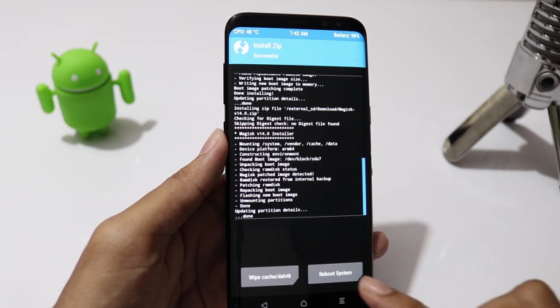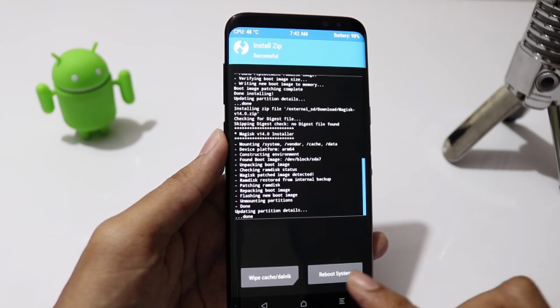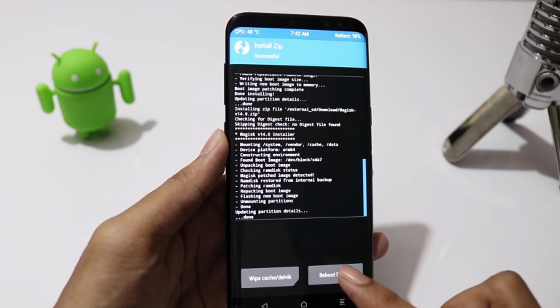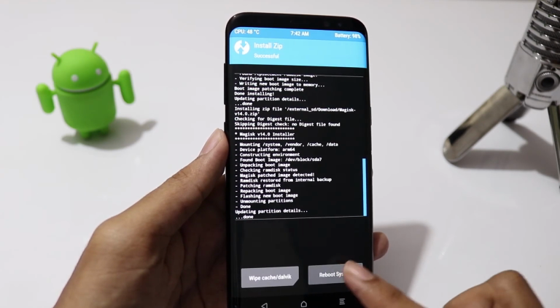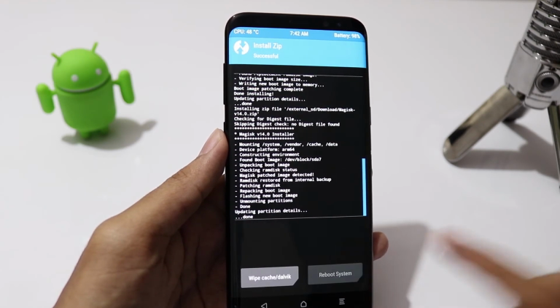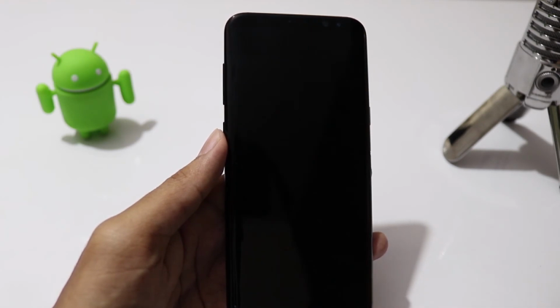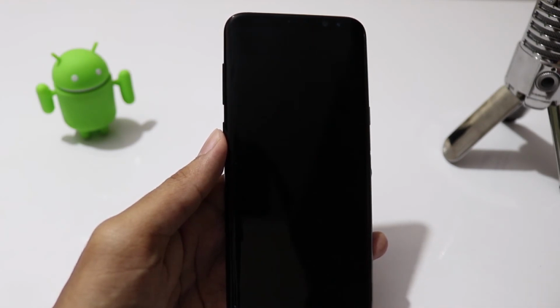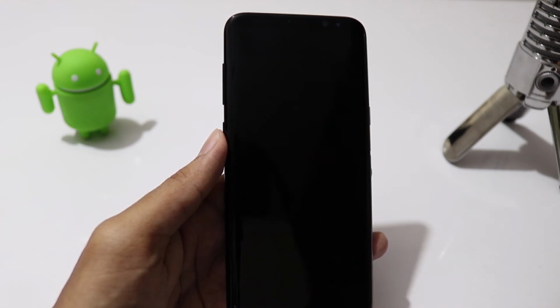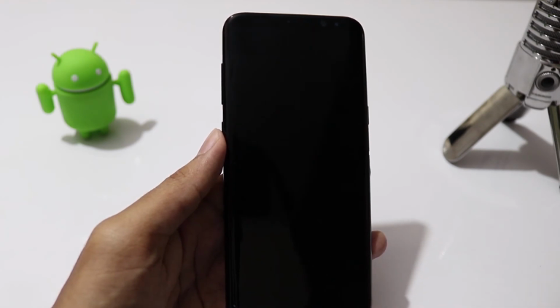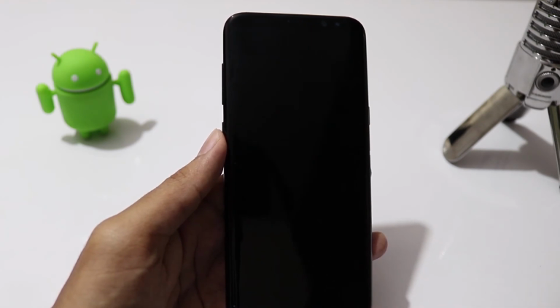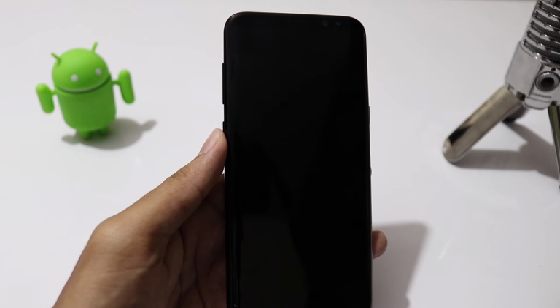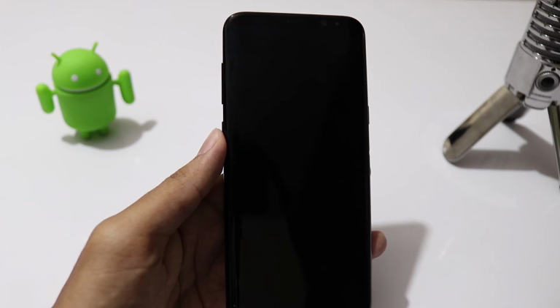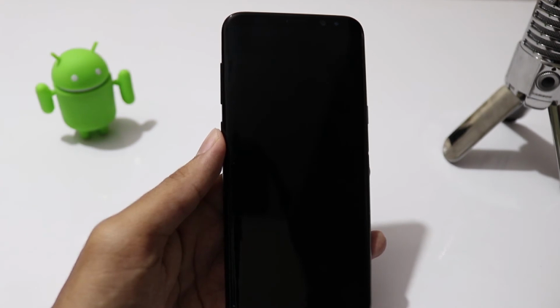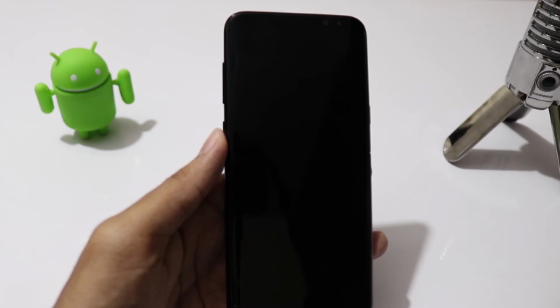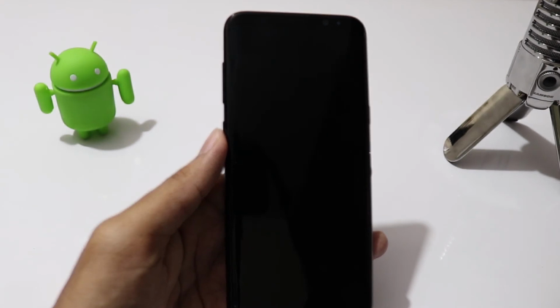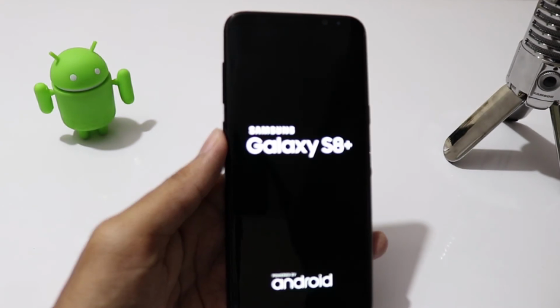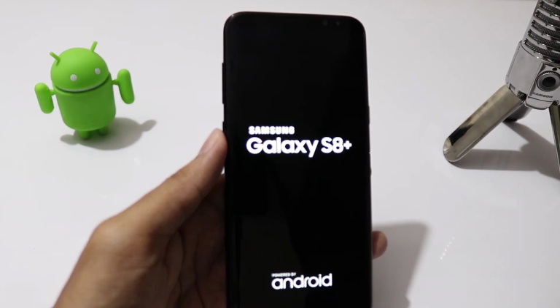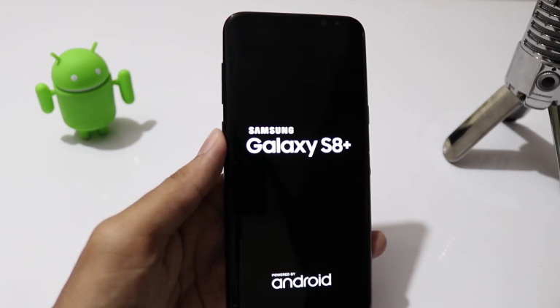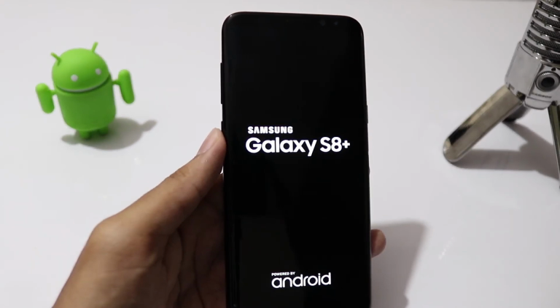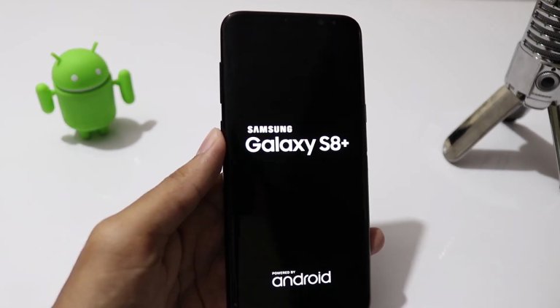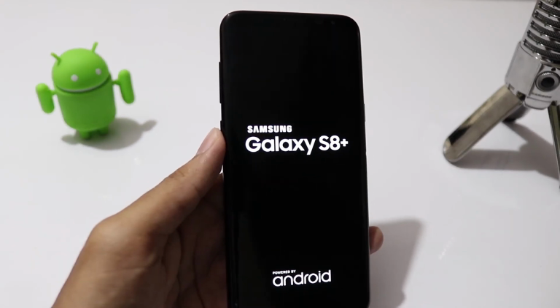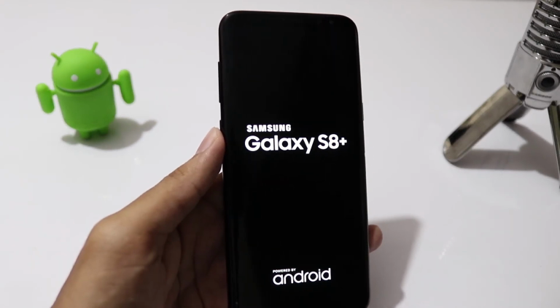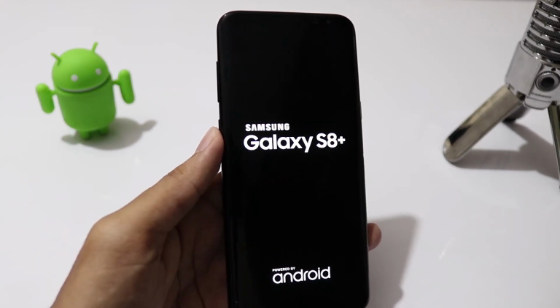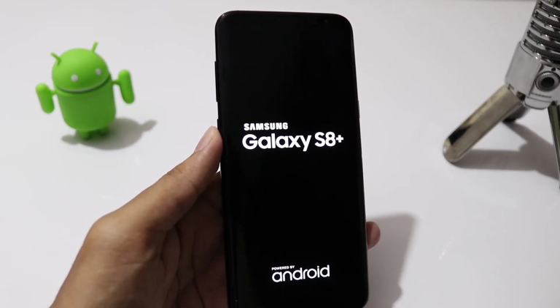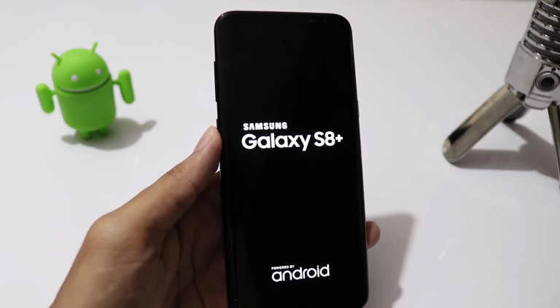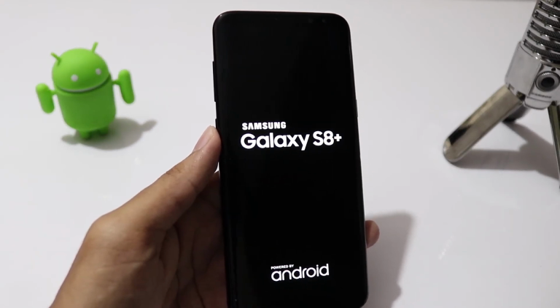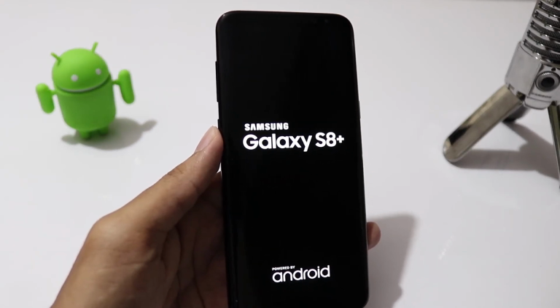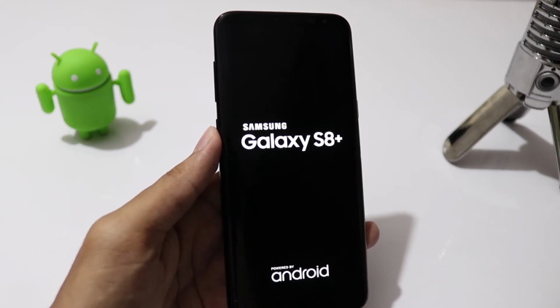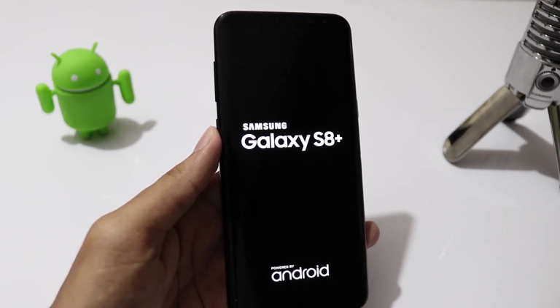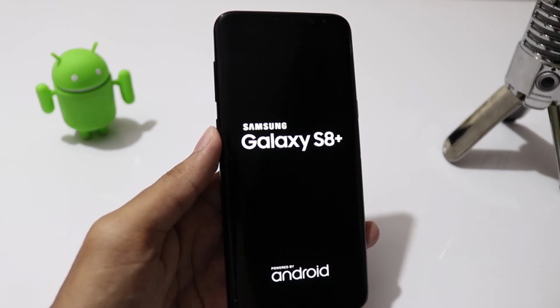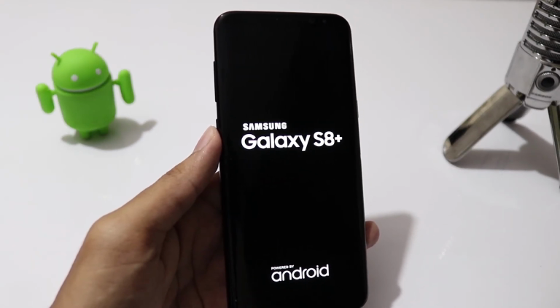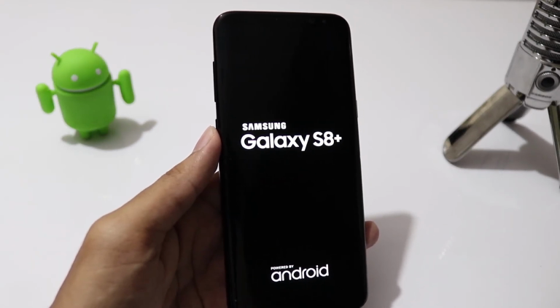Click on Reboot System. Mind you that the first boot may take up to 10 minutes, so don't worry about that — just wait for it.